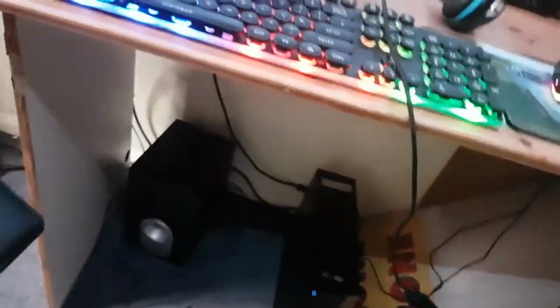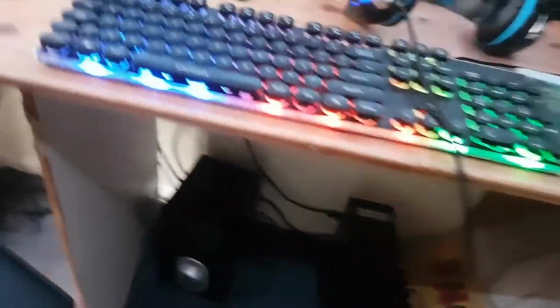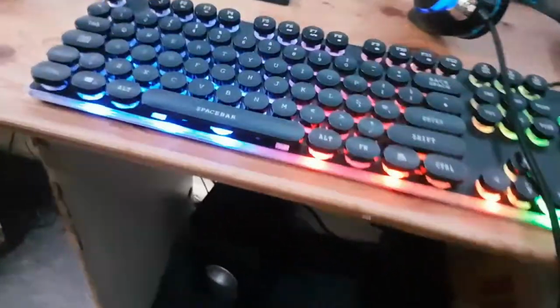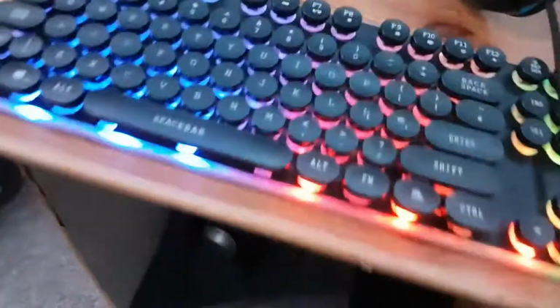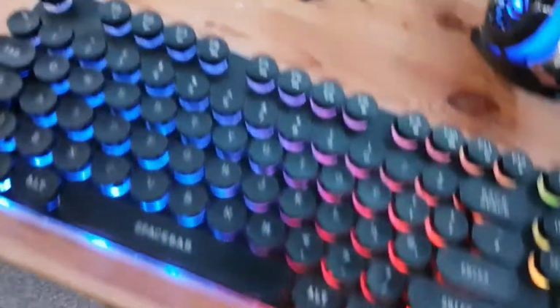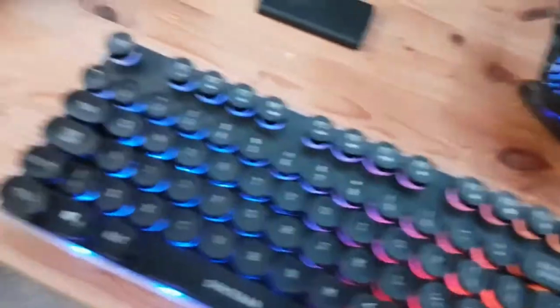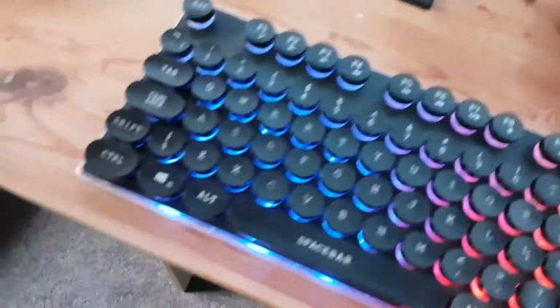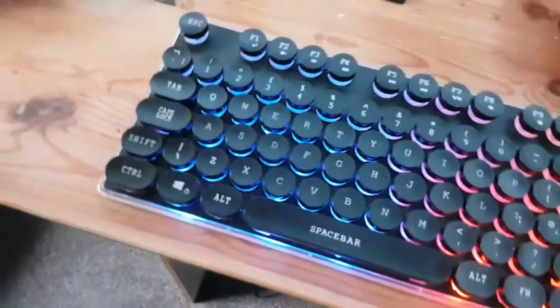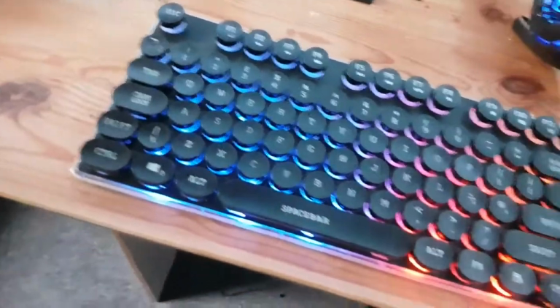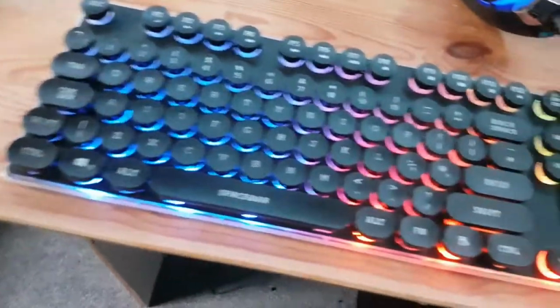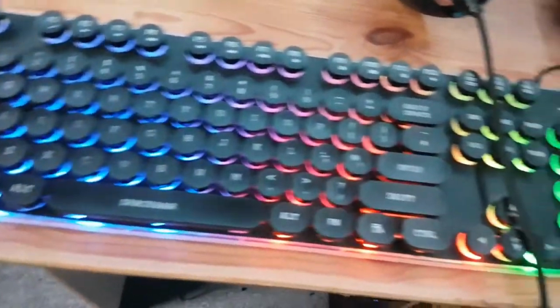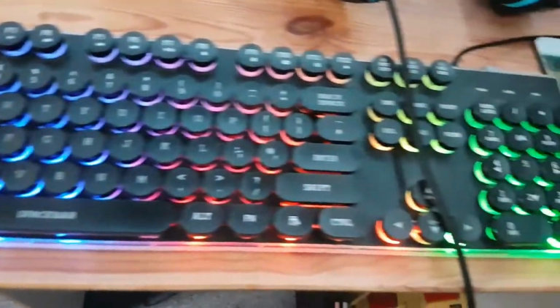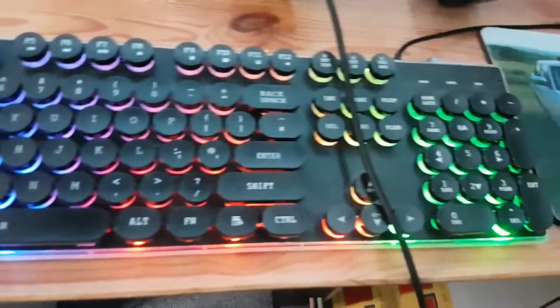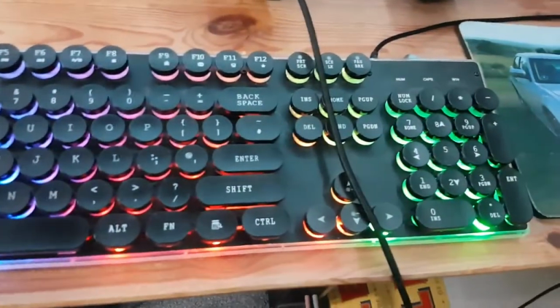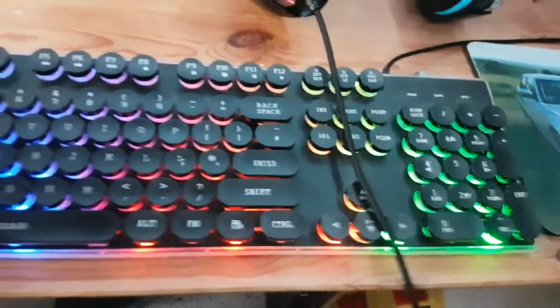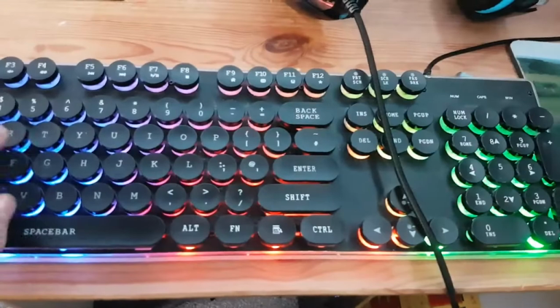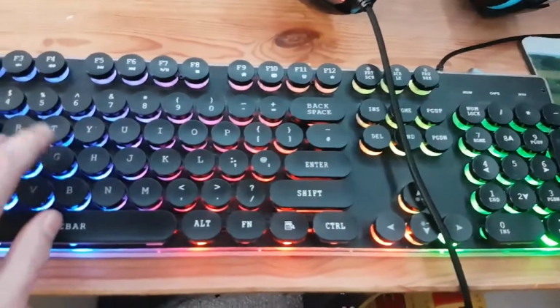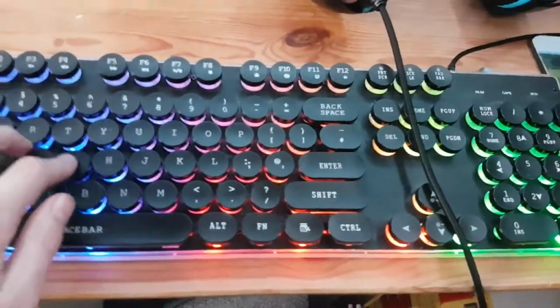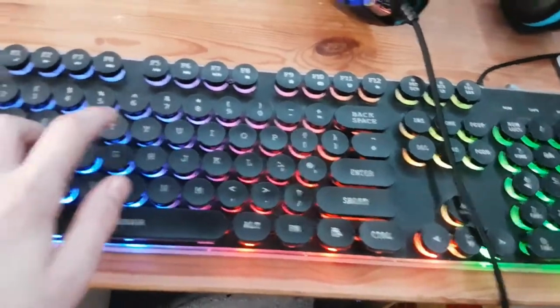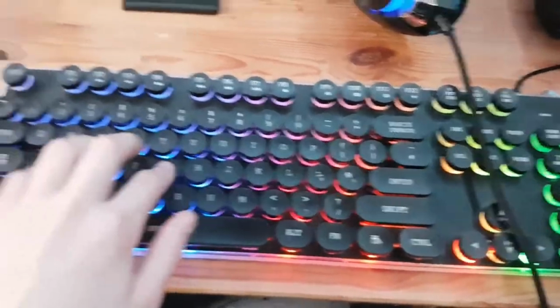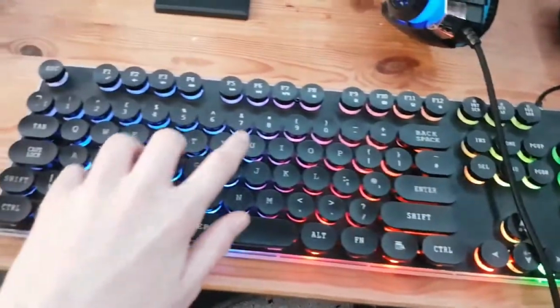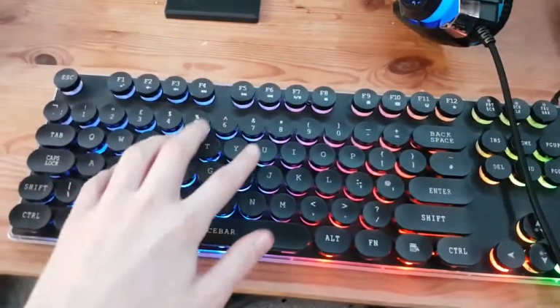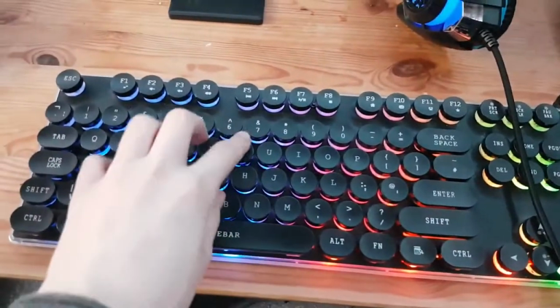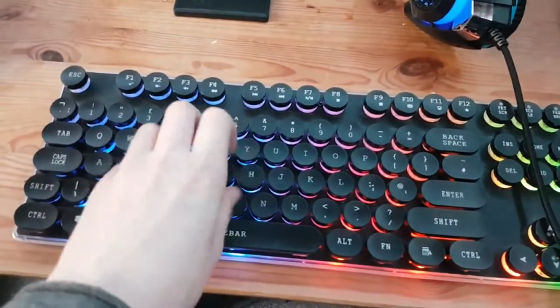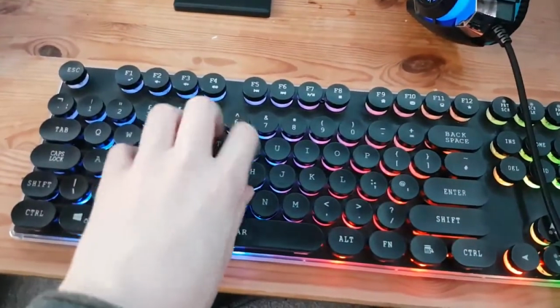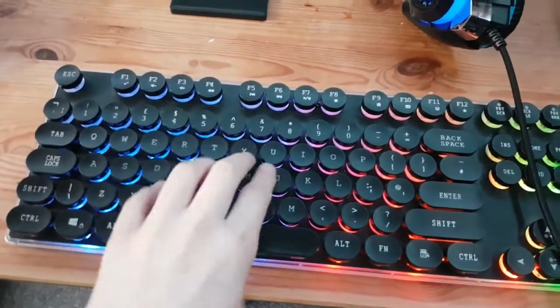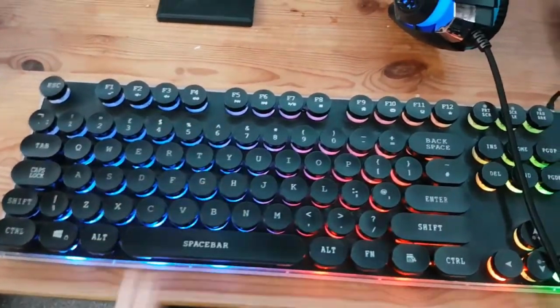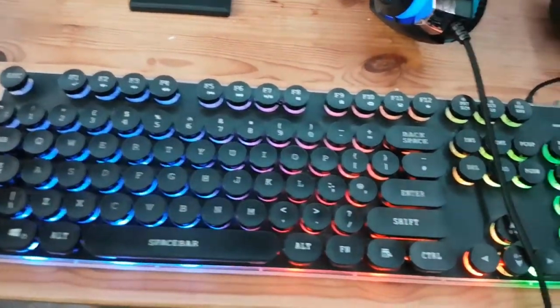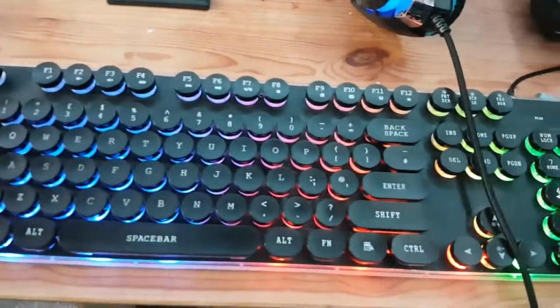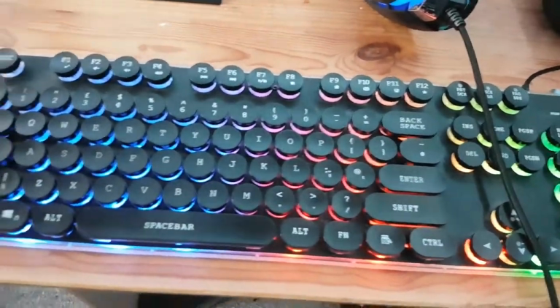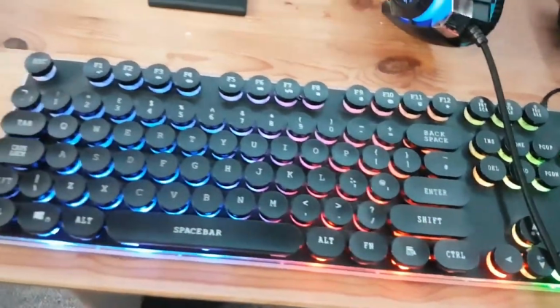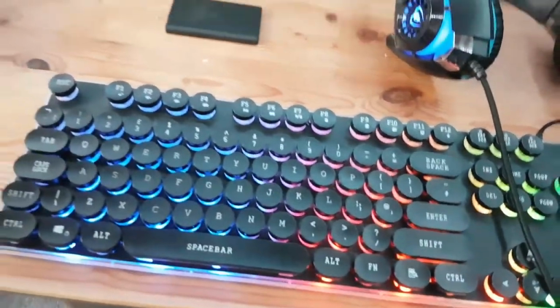Next is my keyboard — typewriter style. Really good as well. Clicky as well.